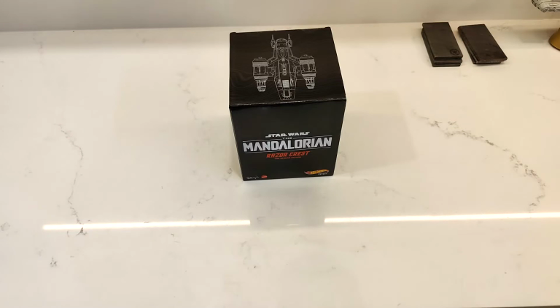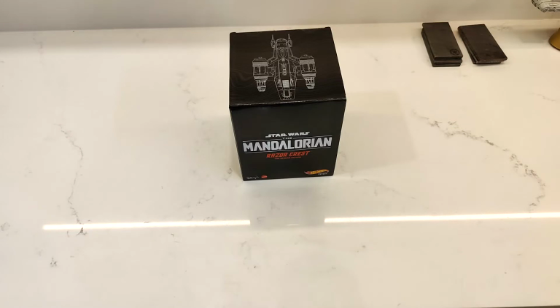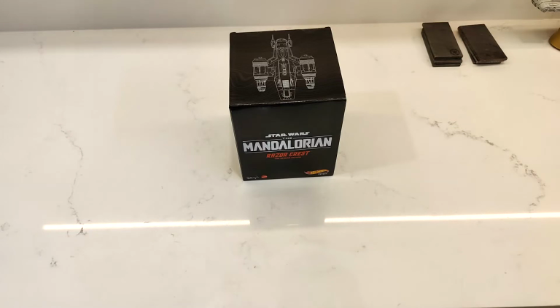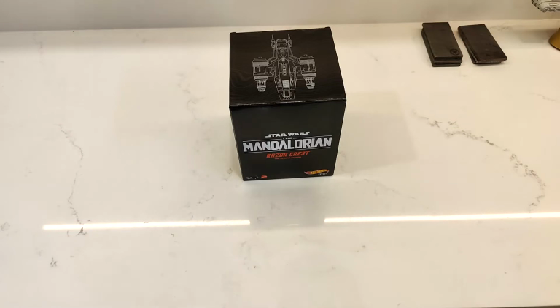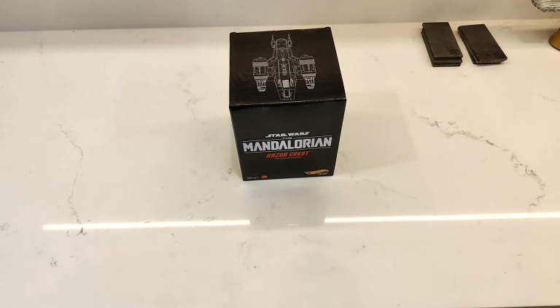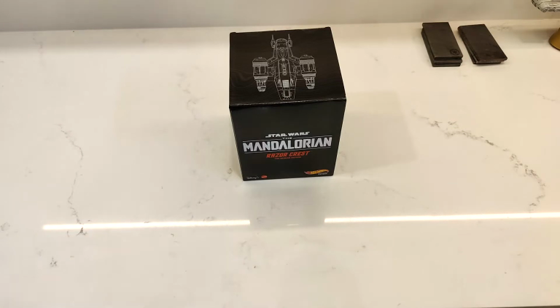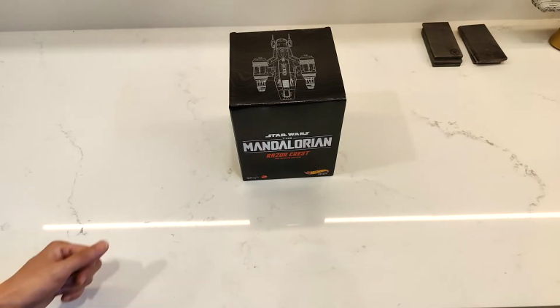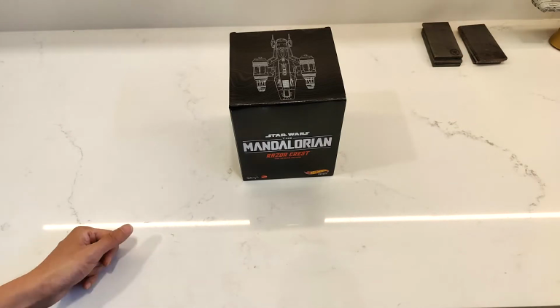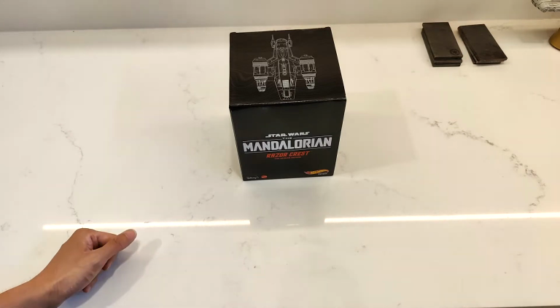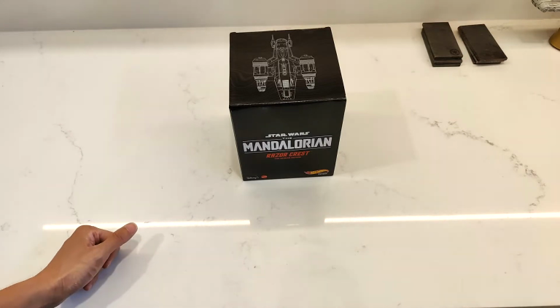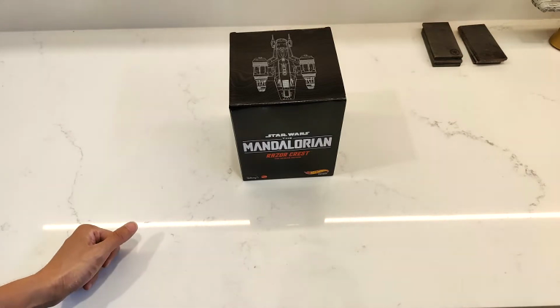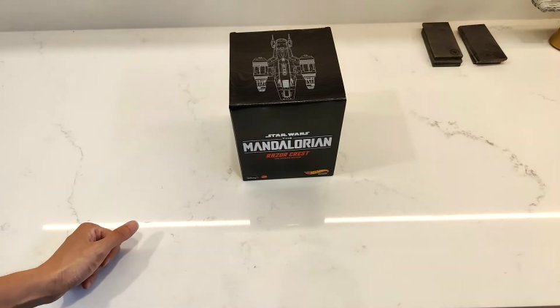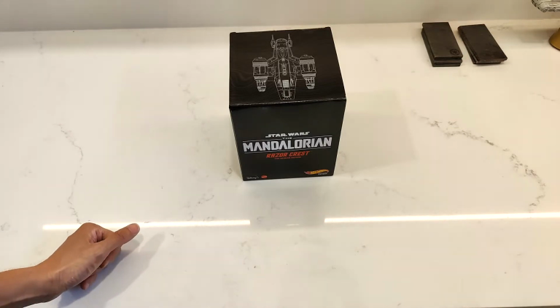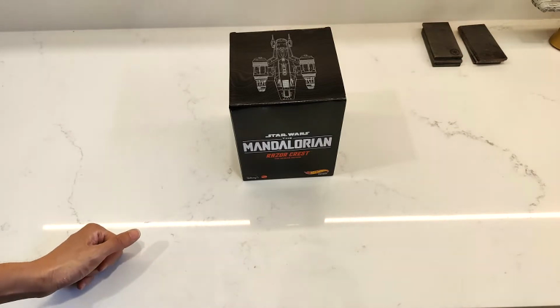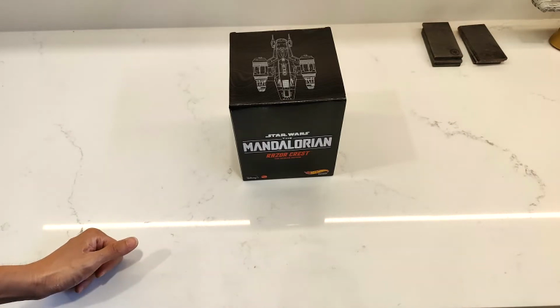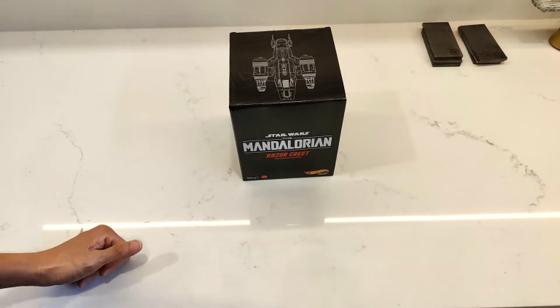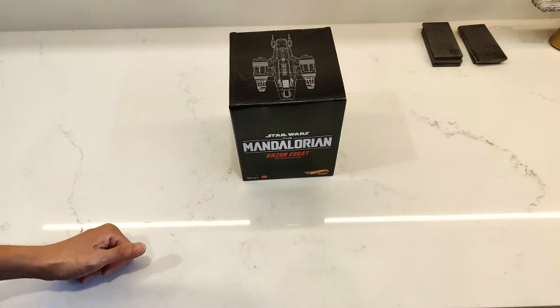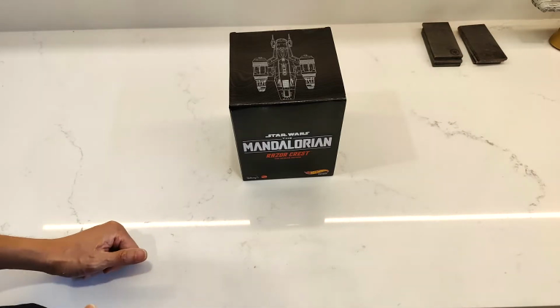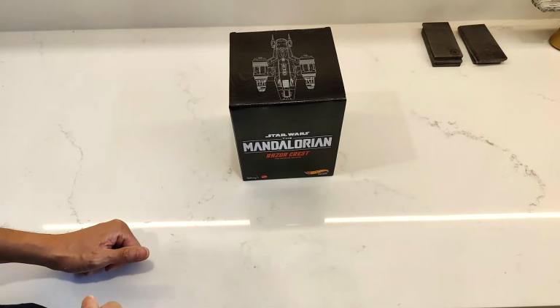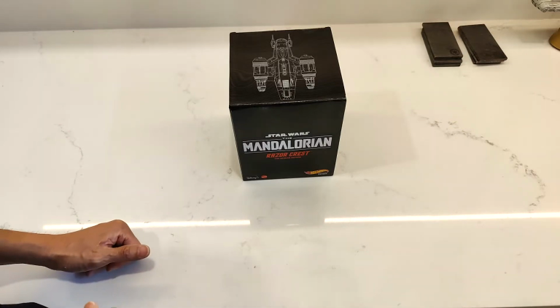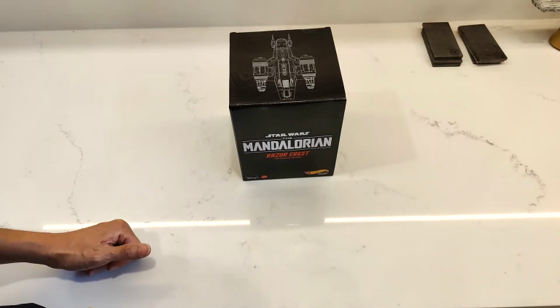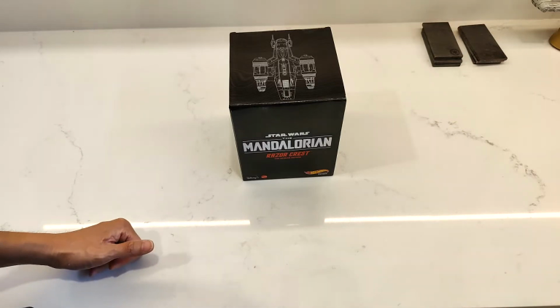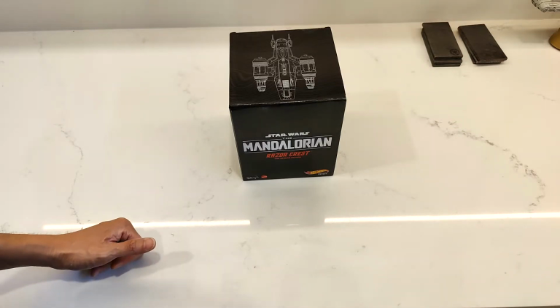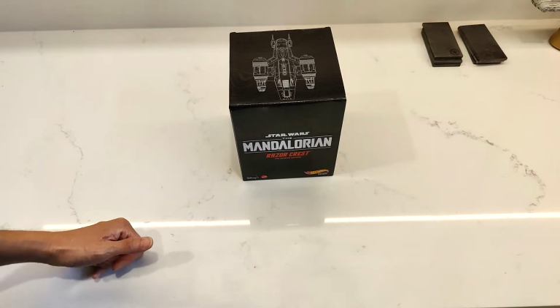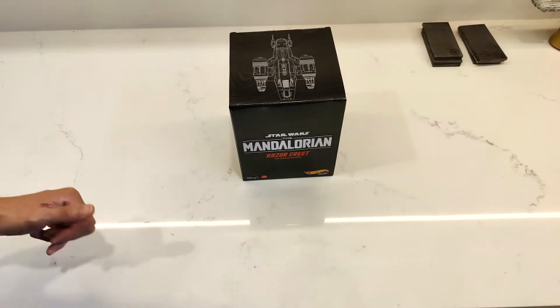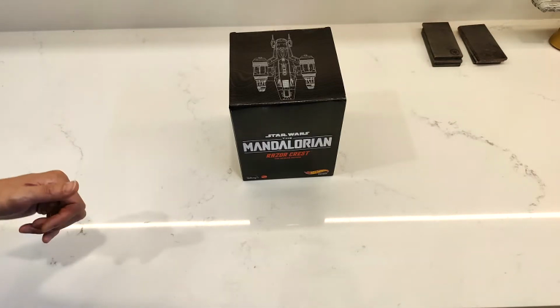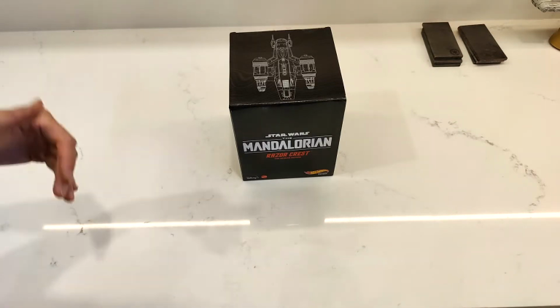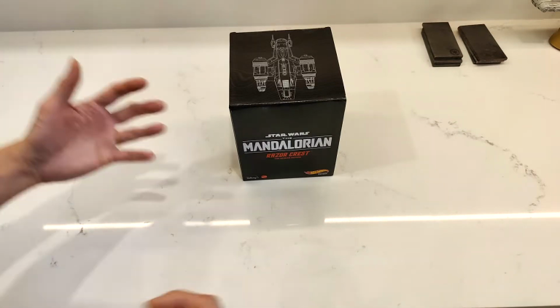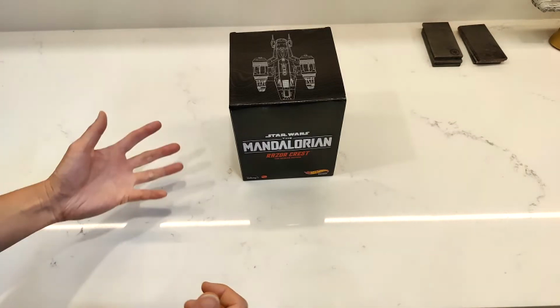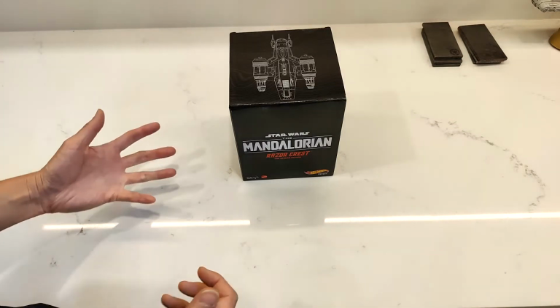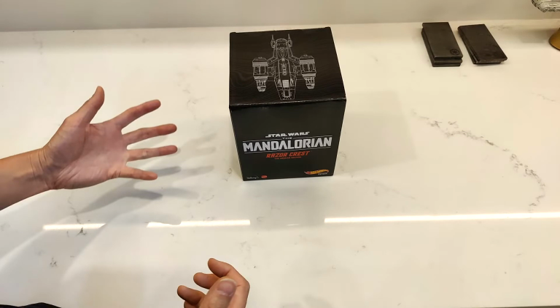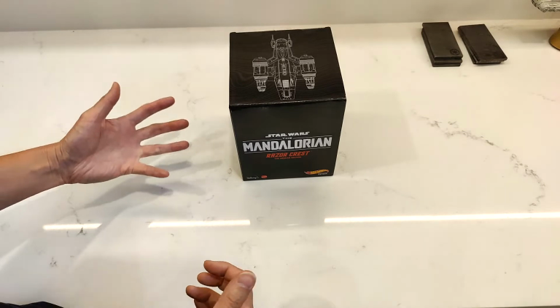Hey YouTube! How's it going? It's me, RSquad911, back again with another unboxing video.